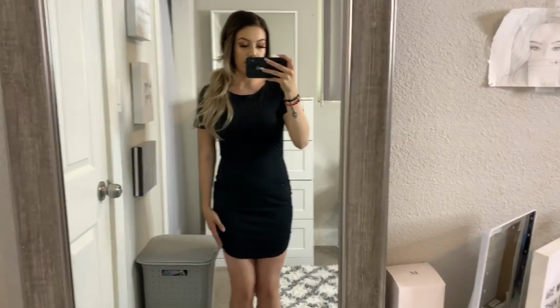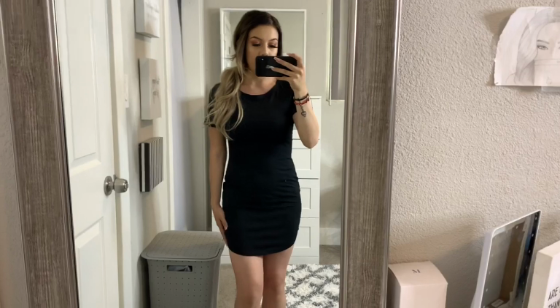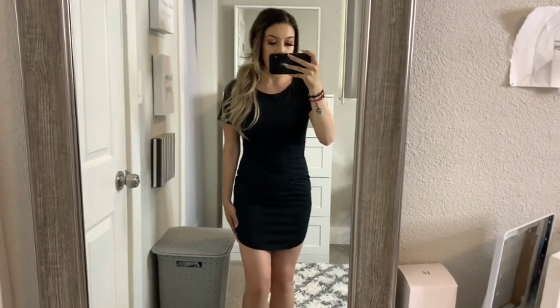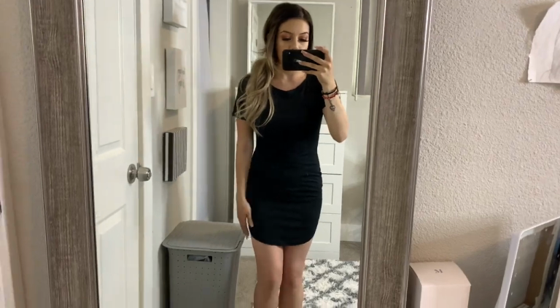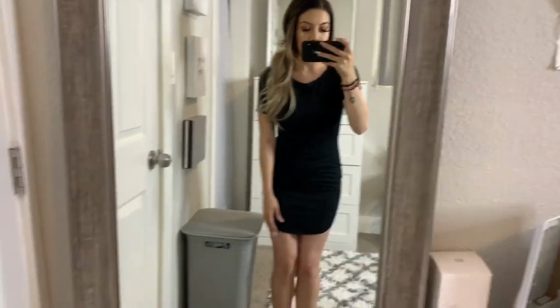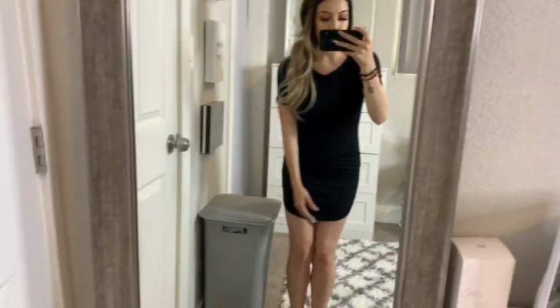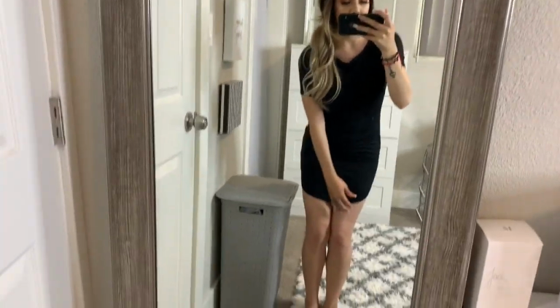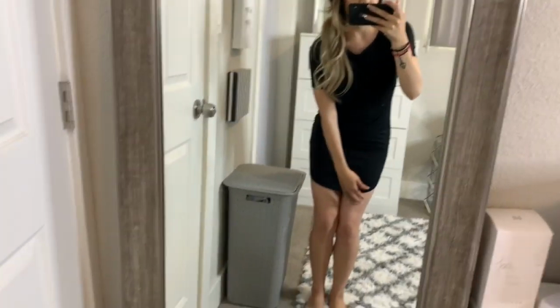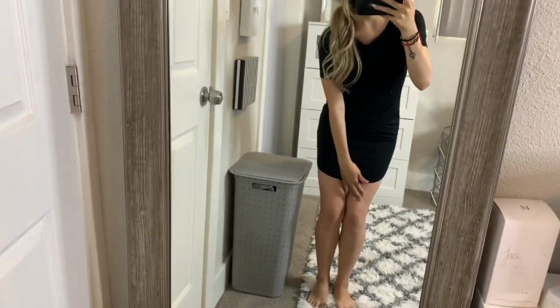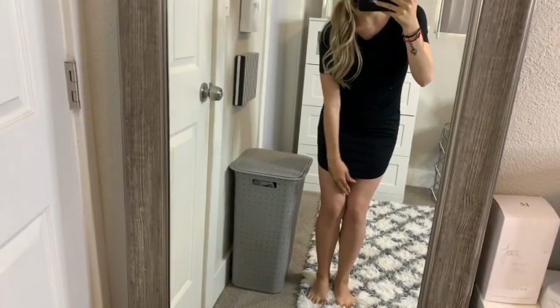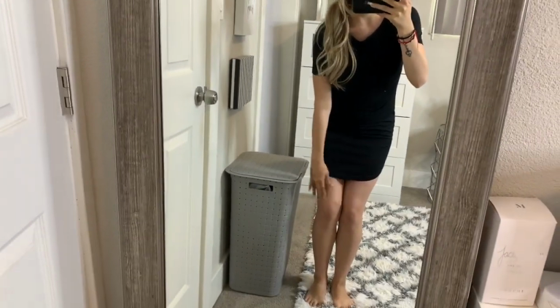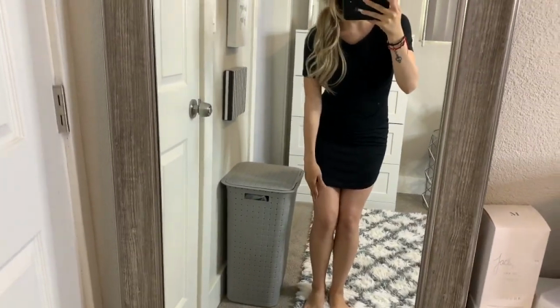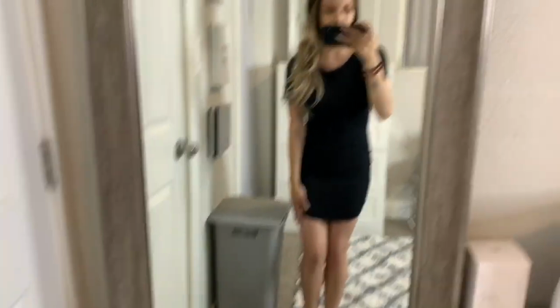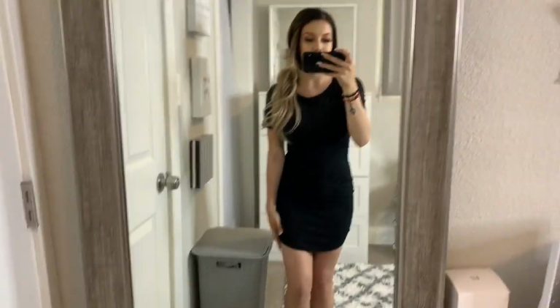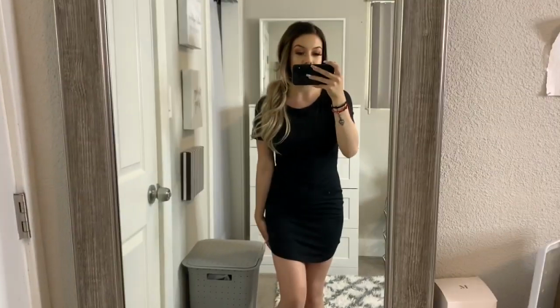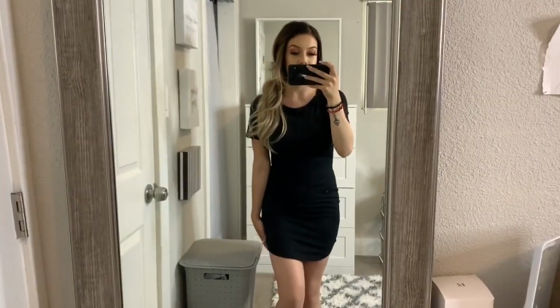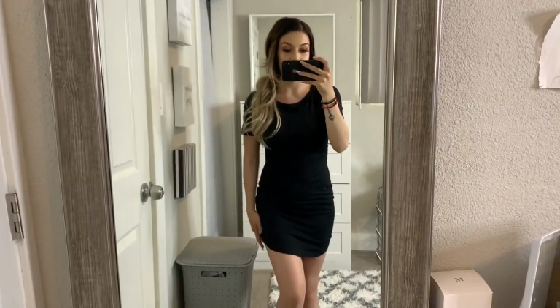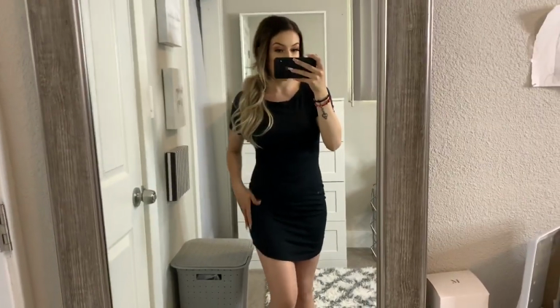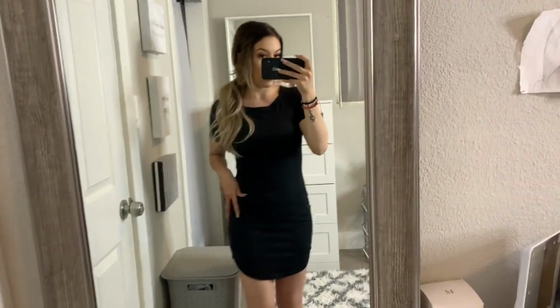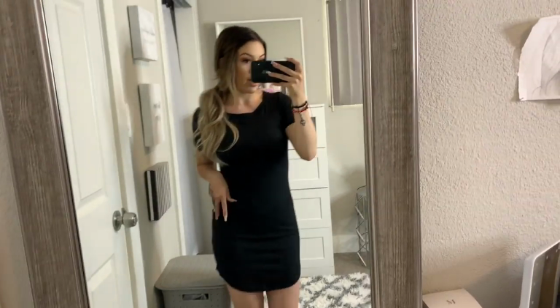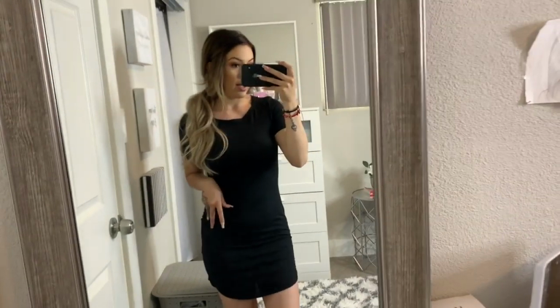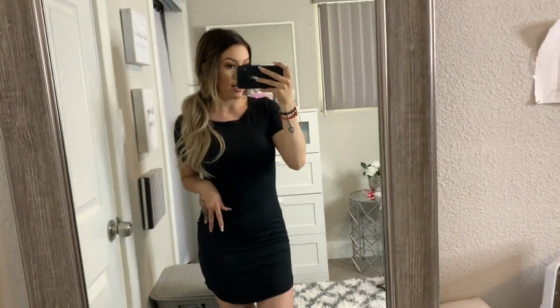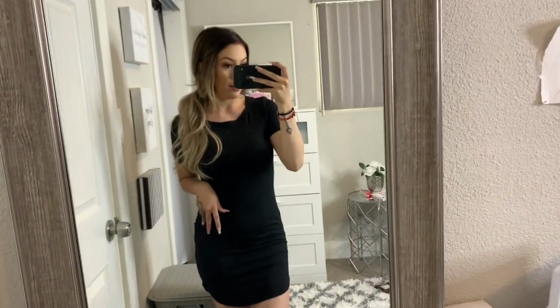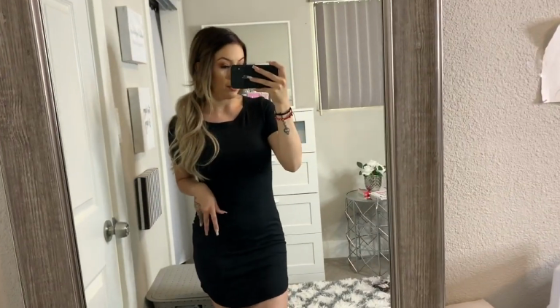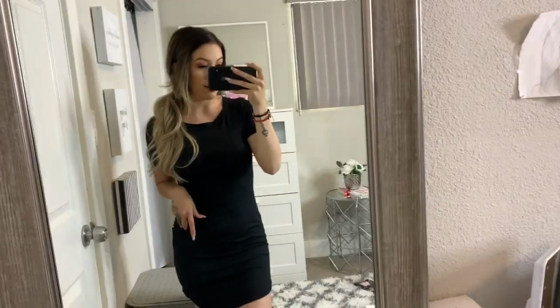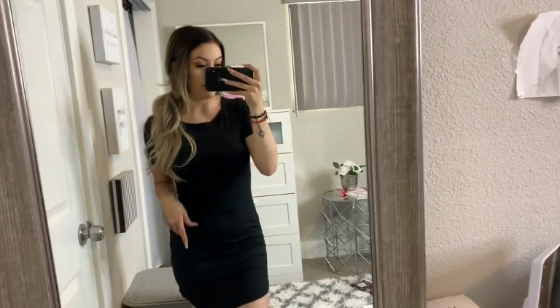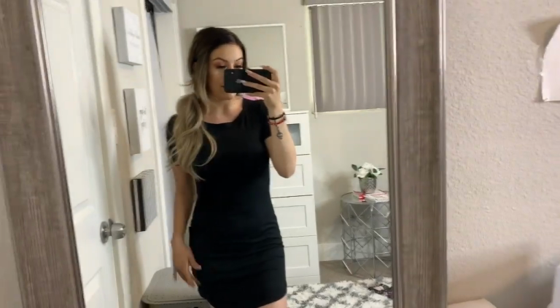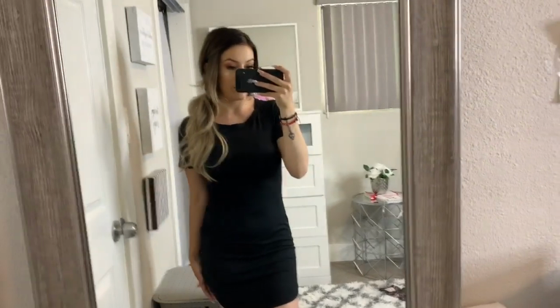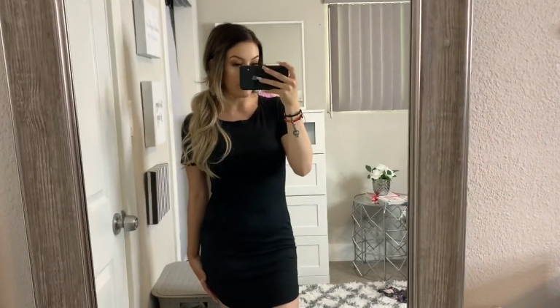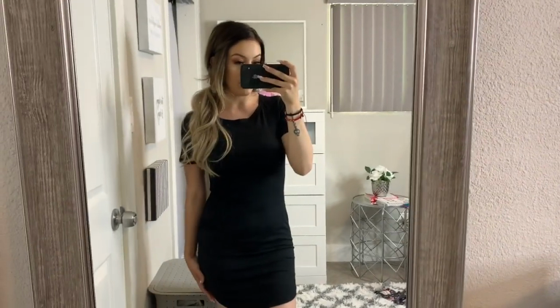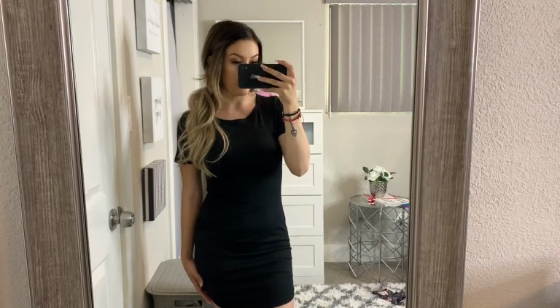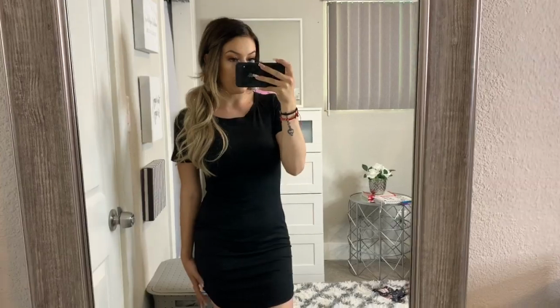I like my dresses almost to my knees — I don't know why, like I'm two years old or something.